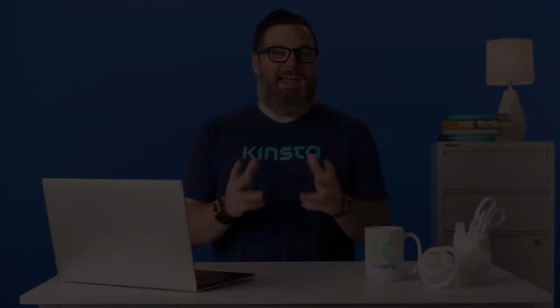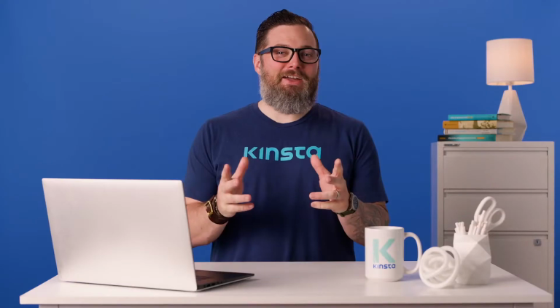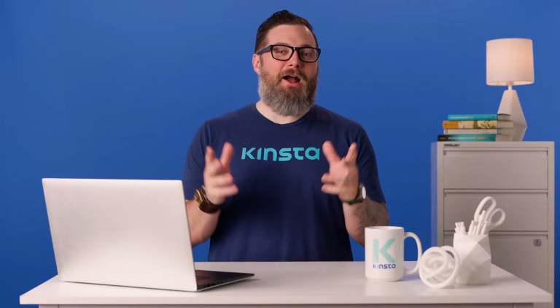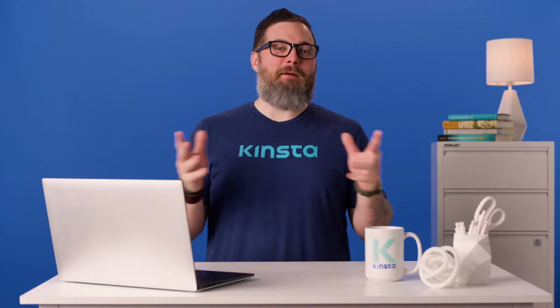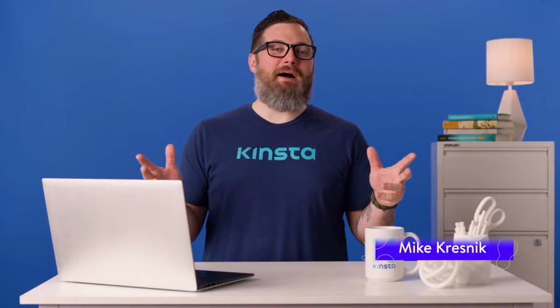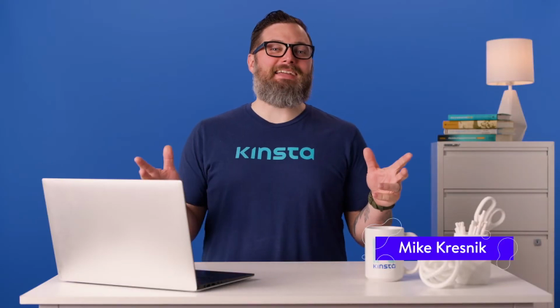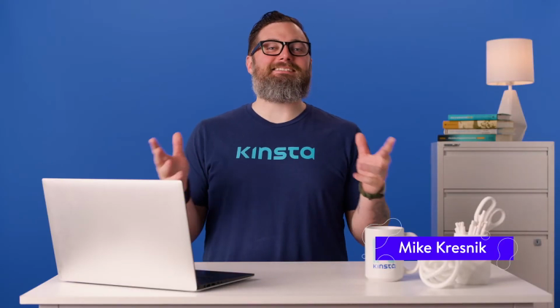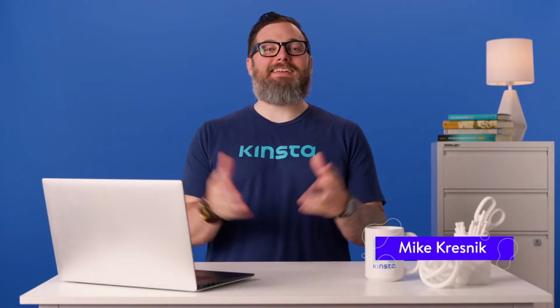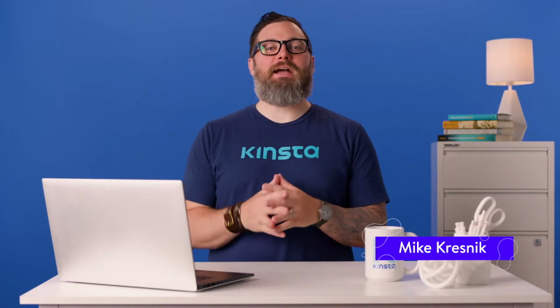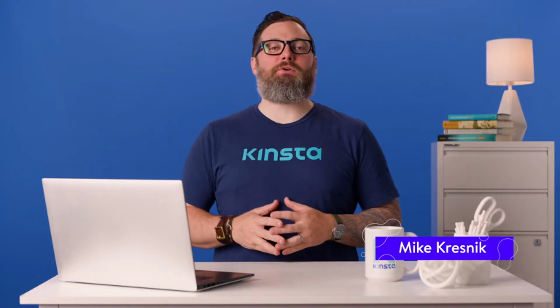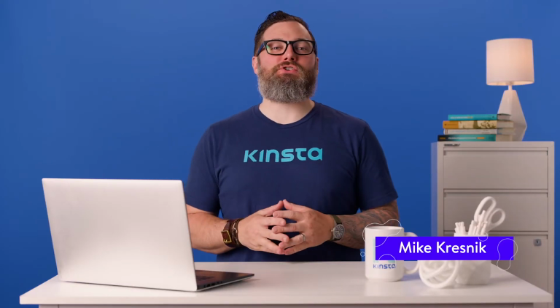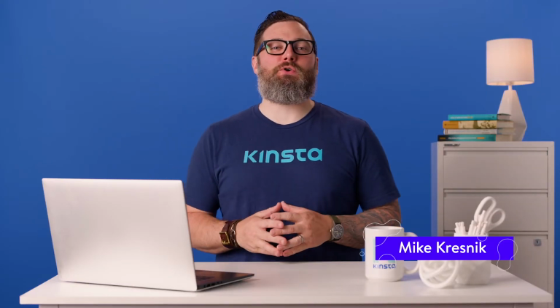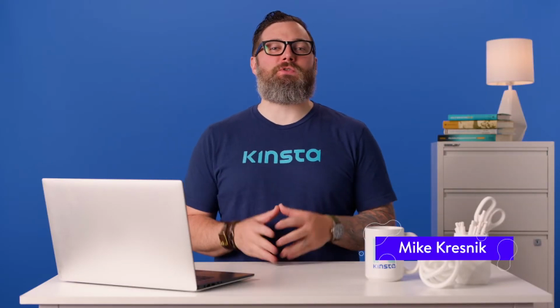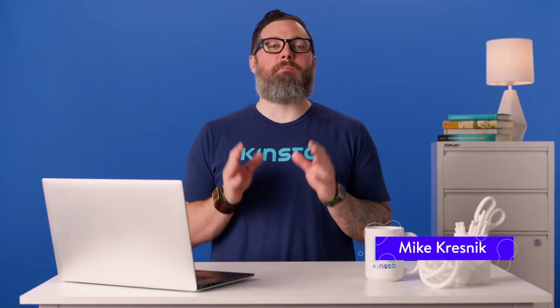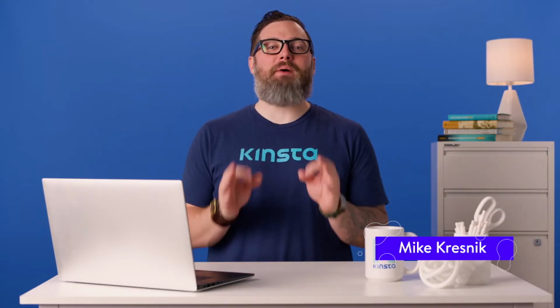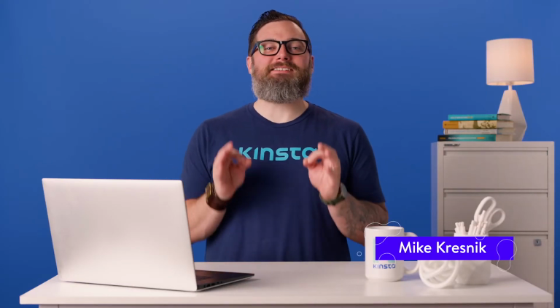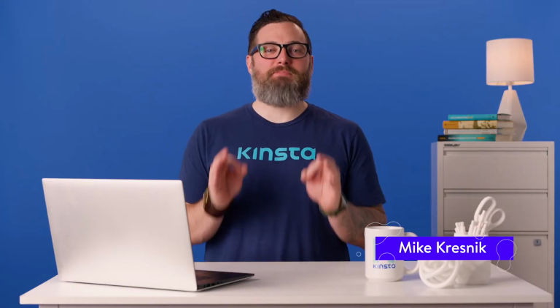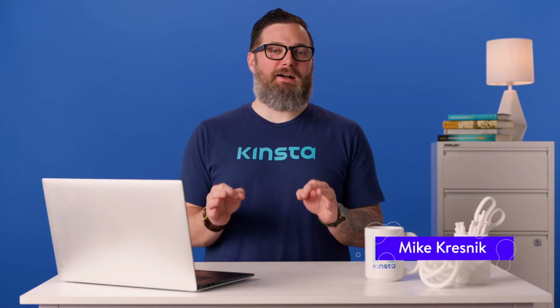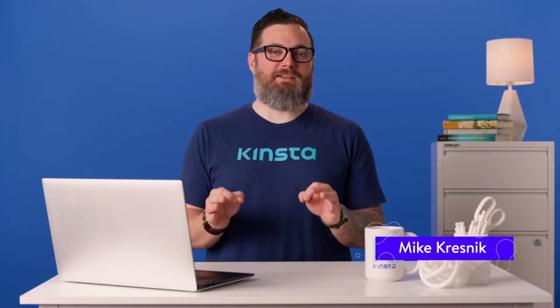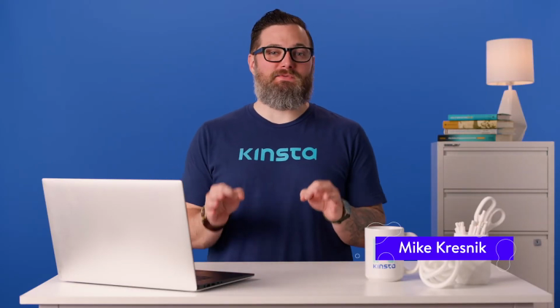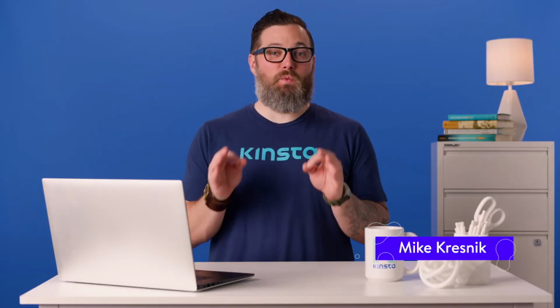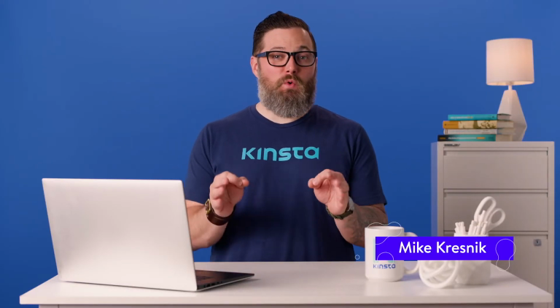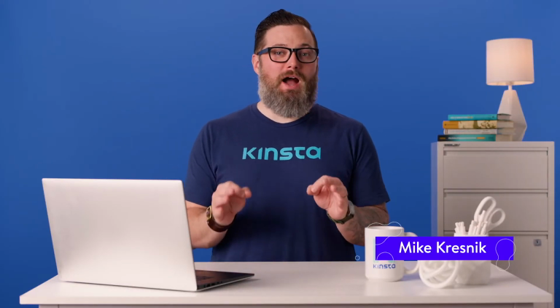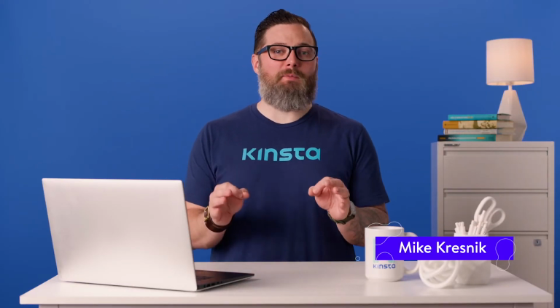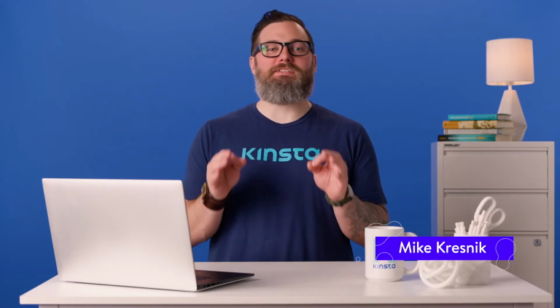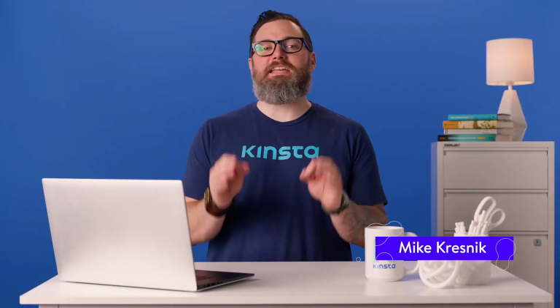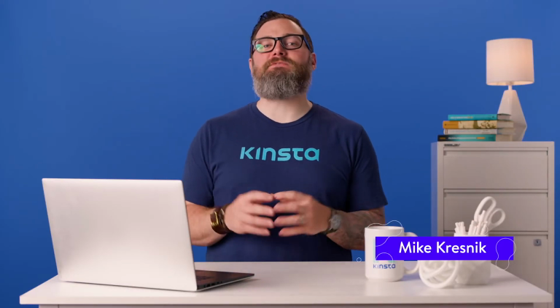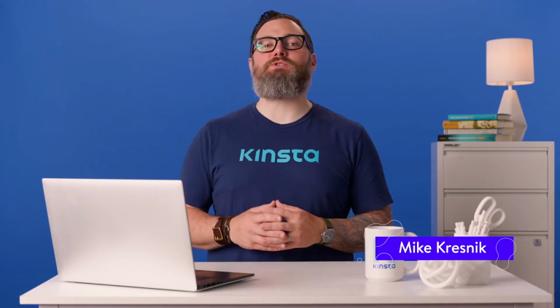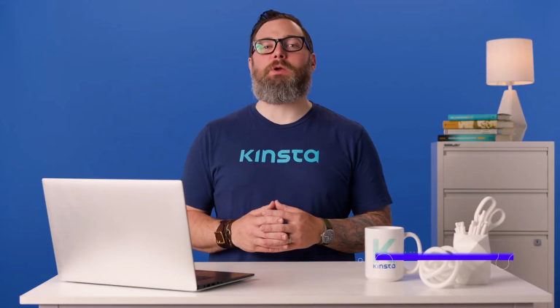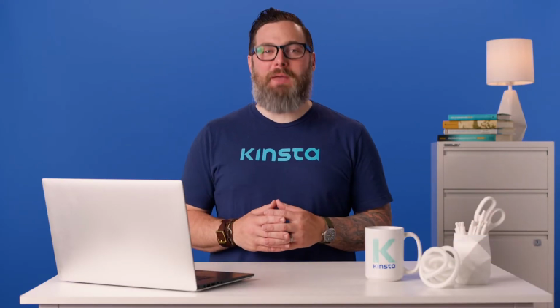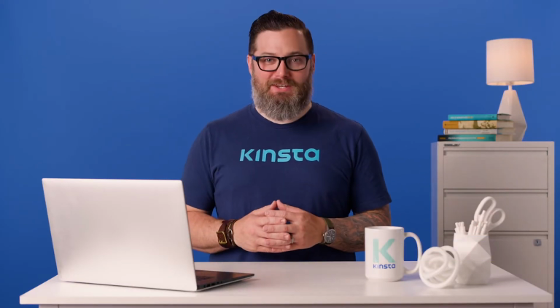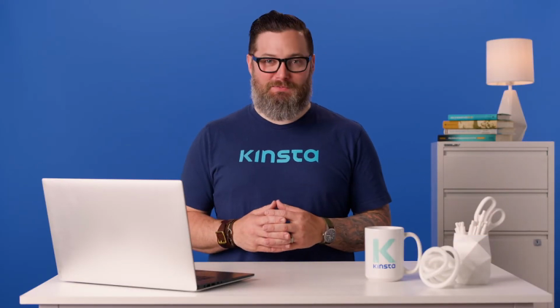Hey there, I'm Mike, and today I'm going to show you the best plugins for WooCommerce inventory management.